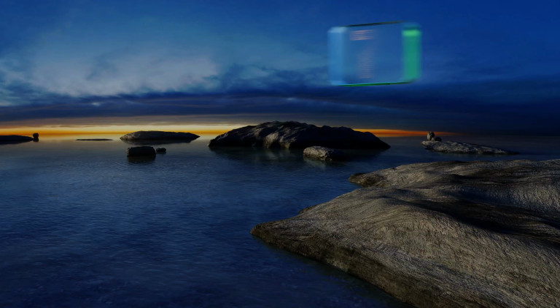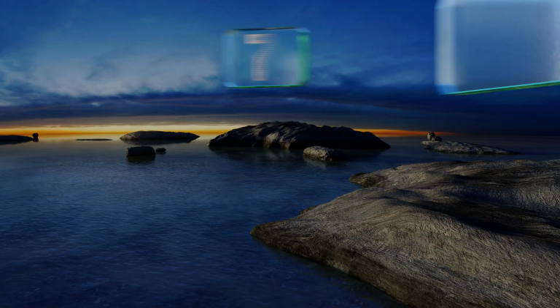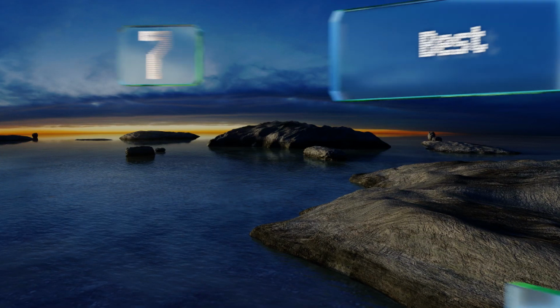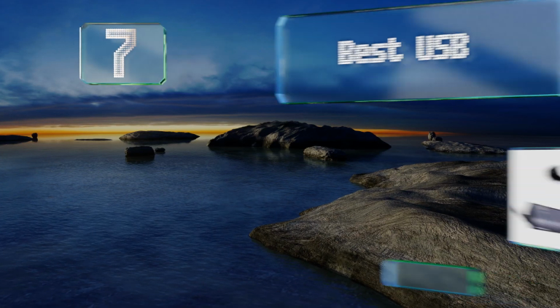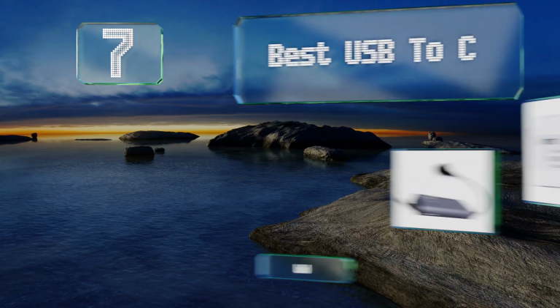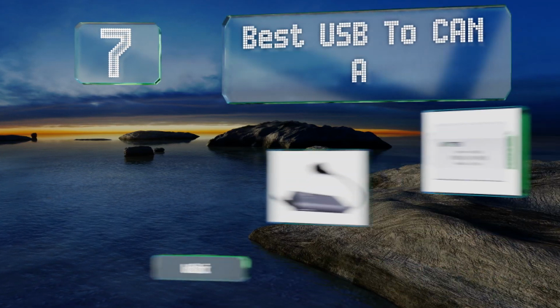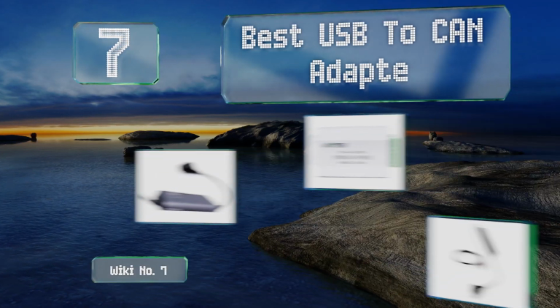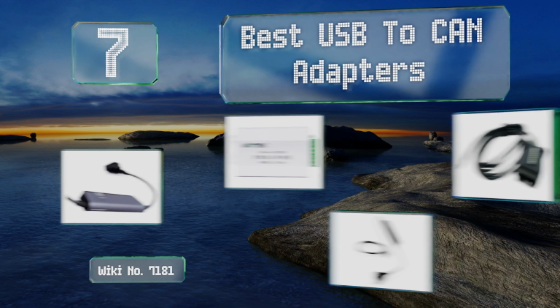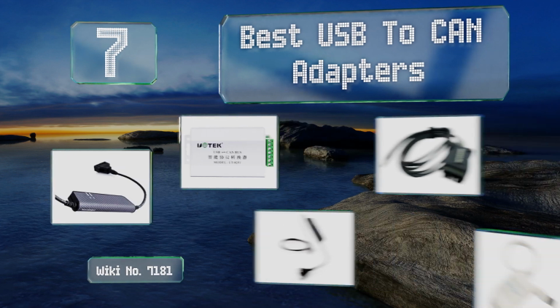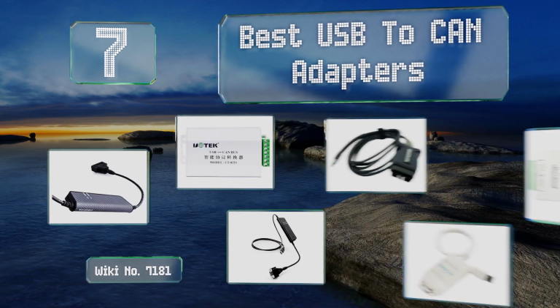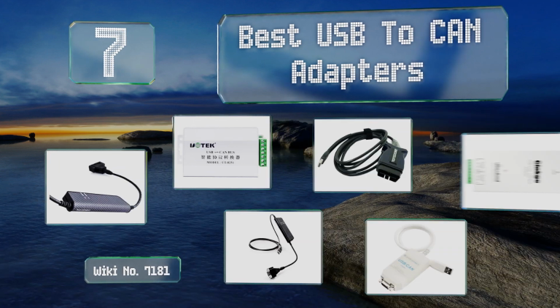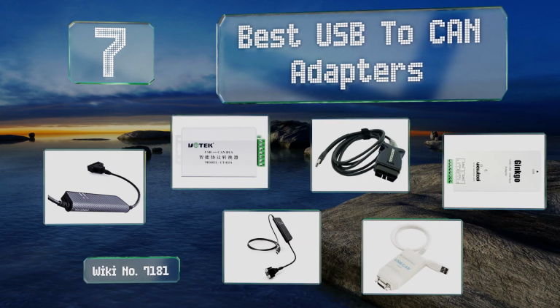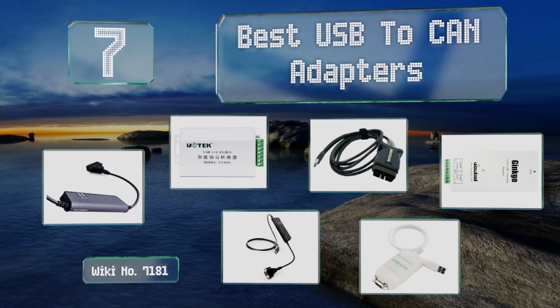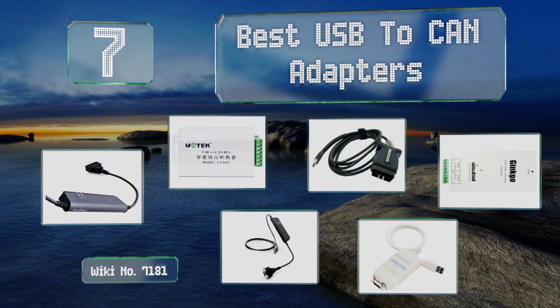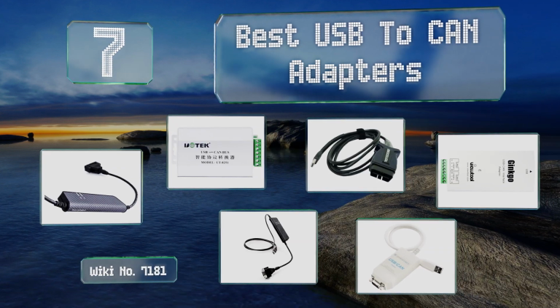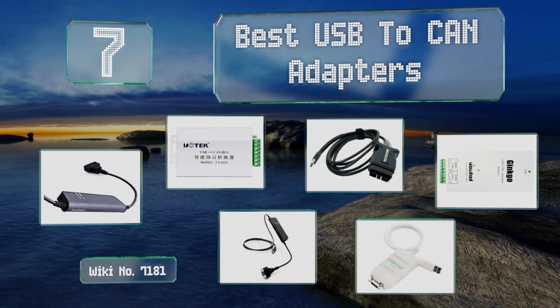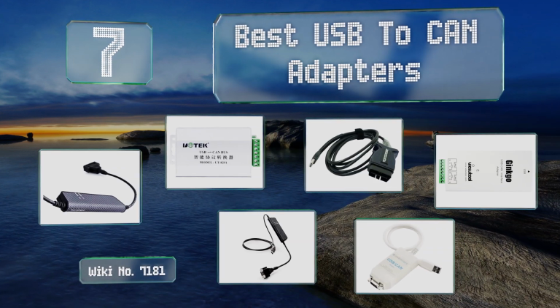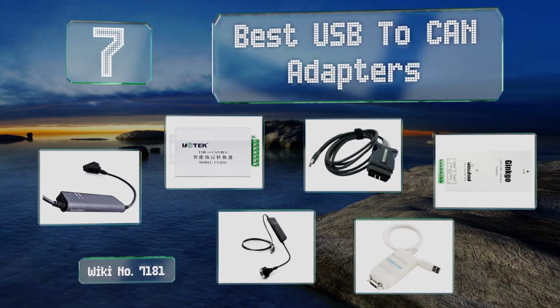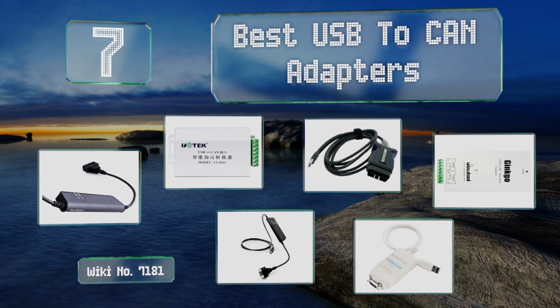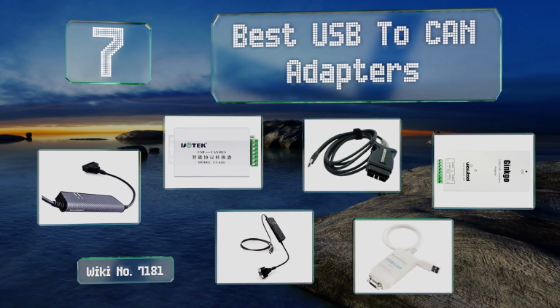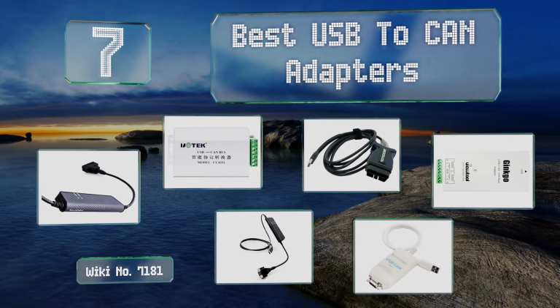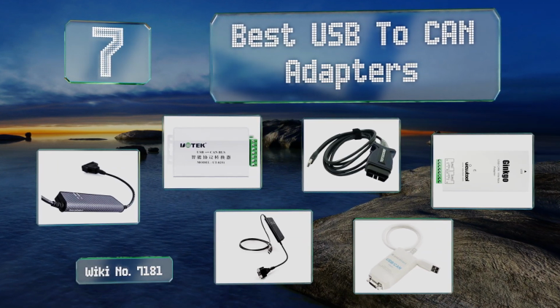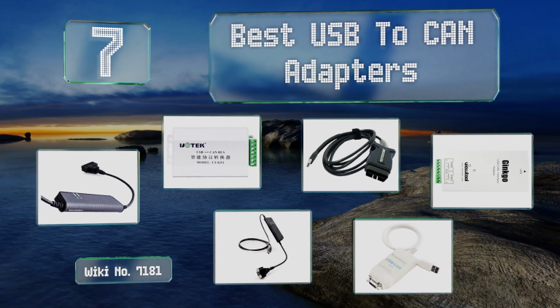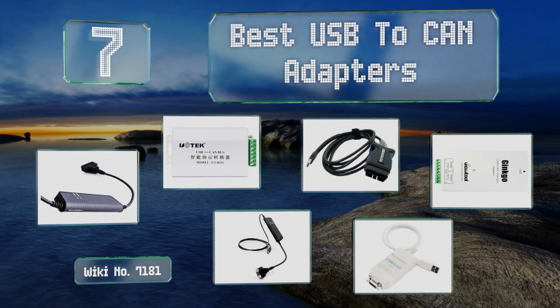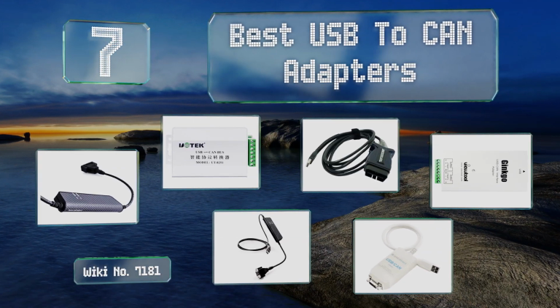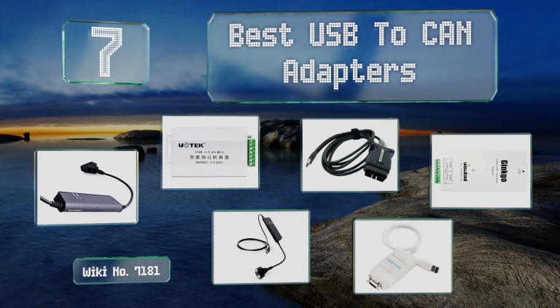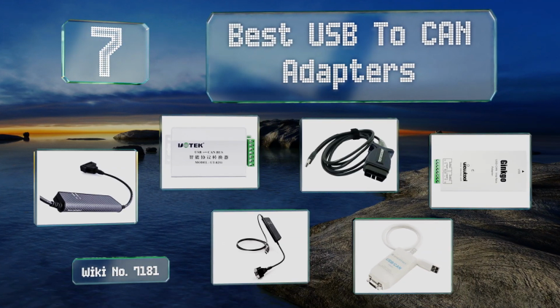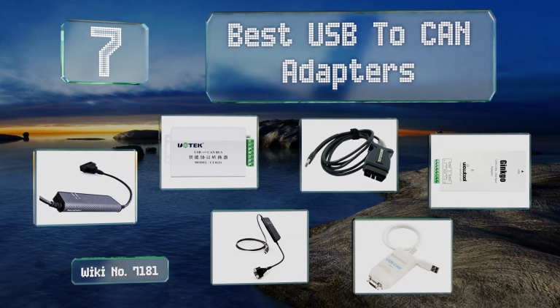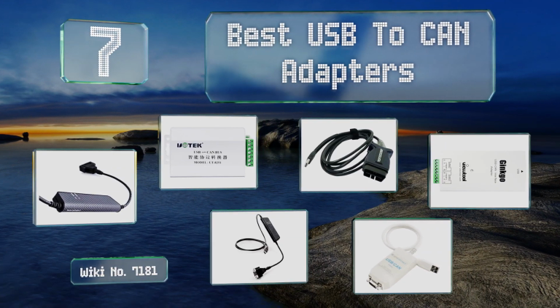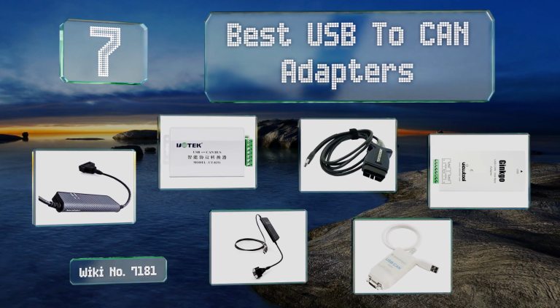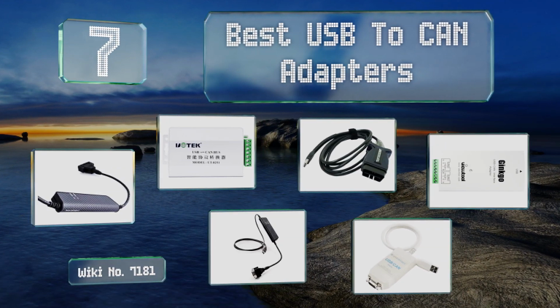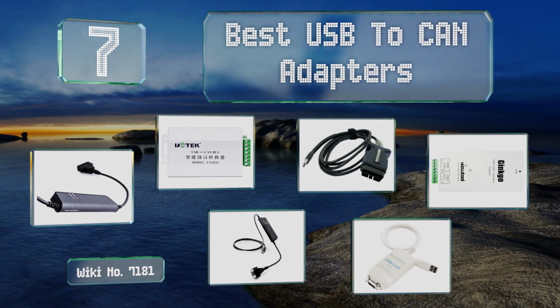EasyVid presents the seven best USB to CAN adapters. Let's get started with the list.